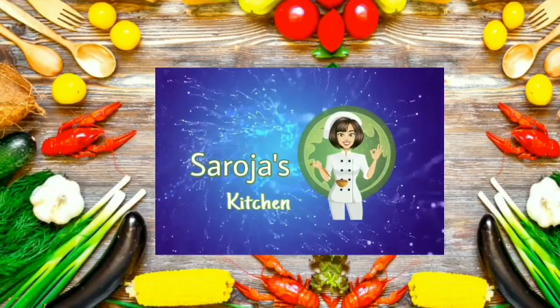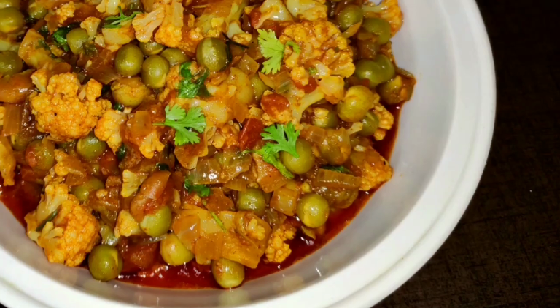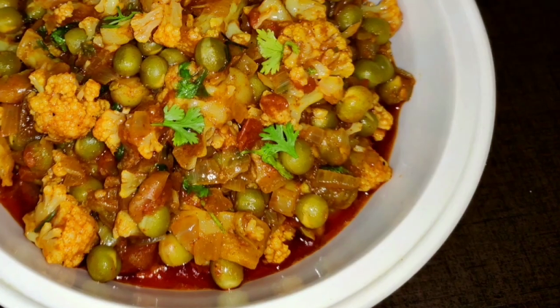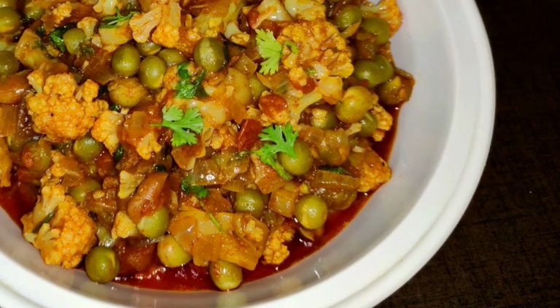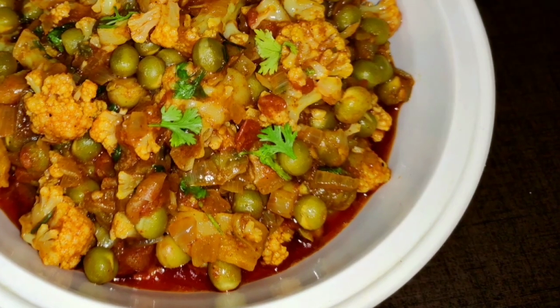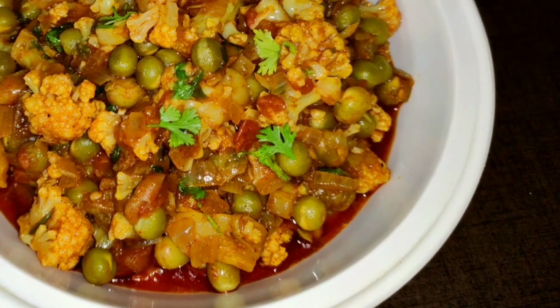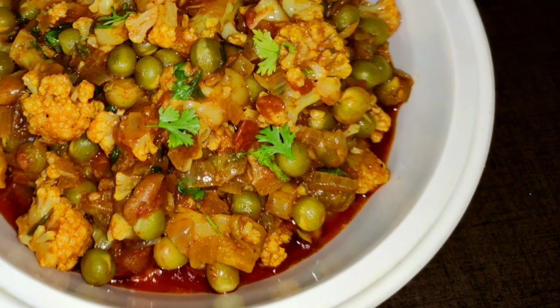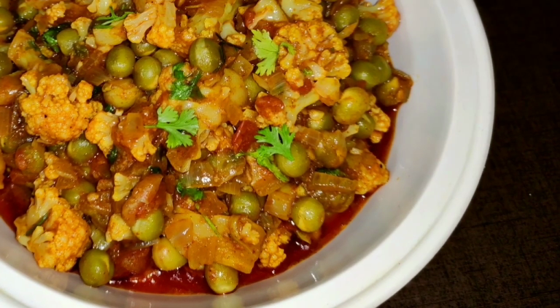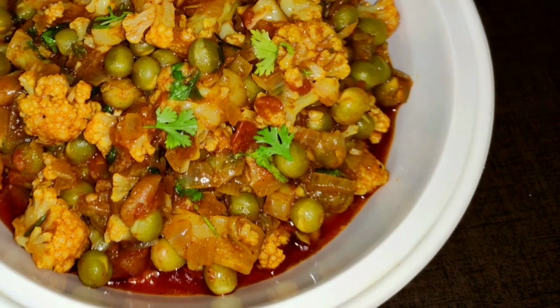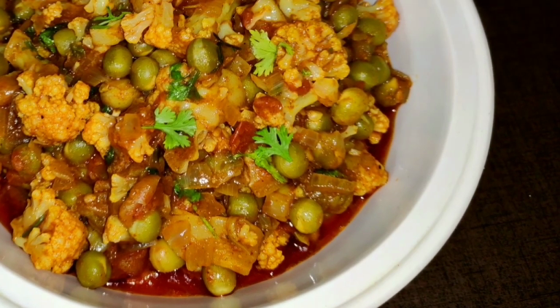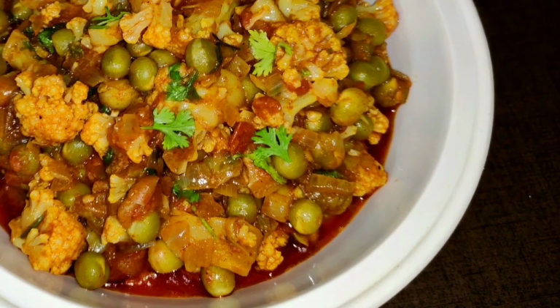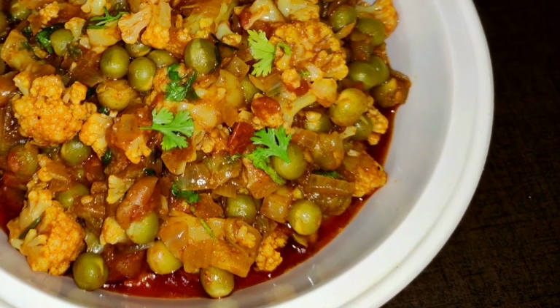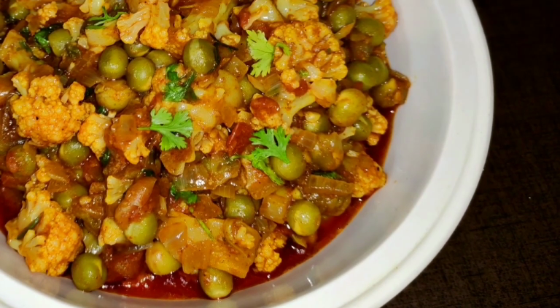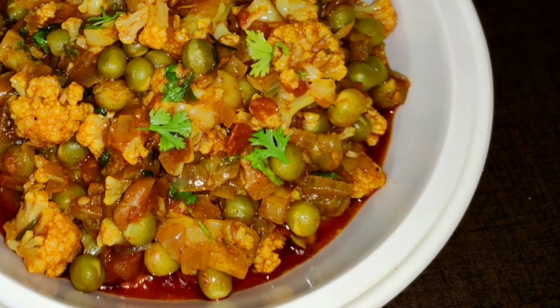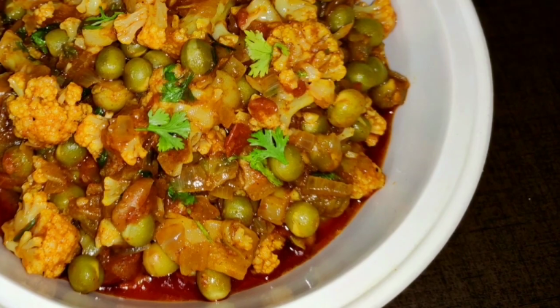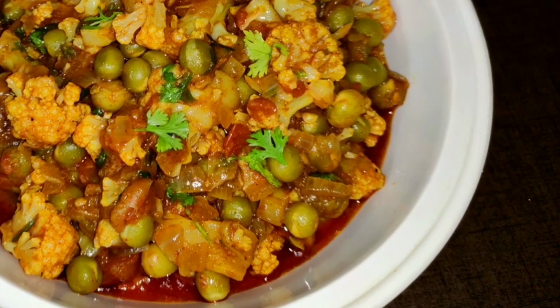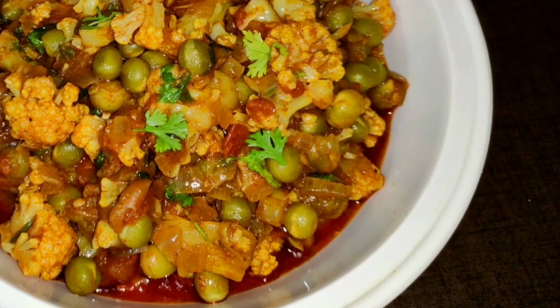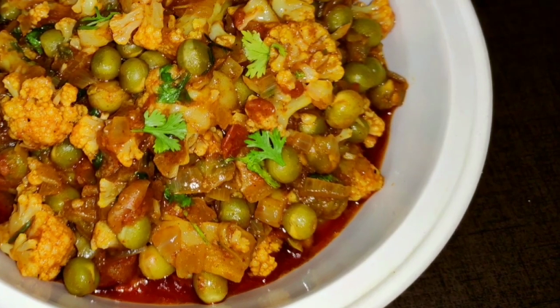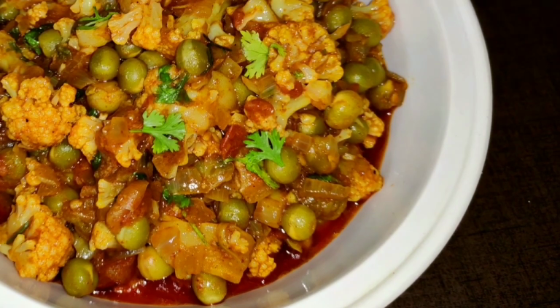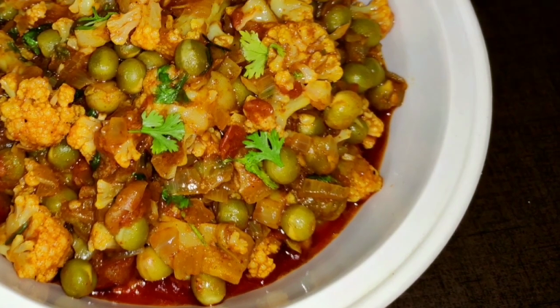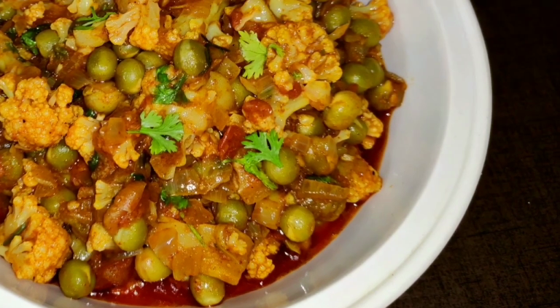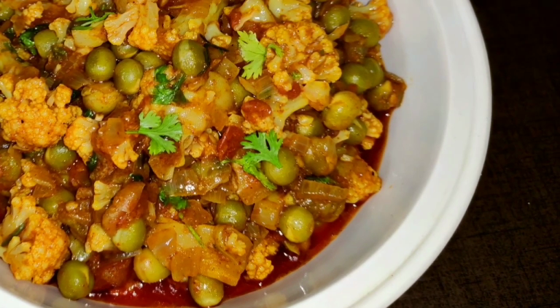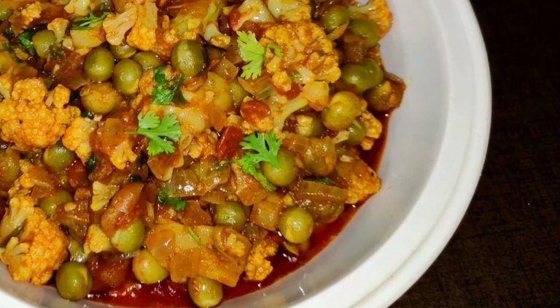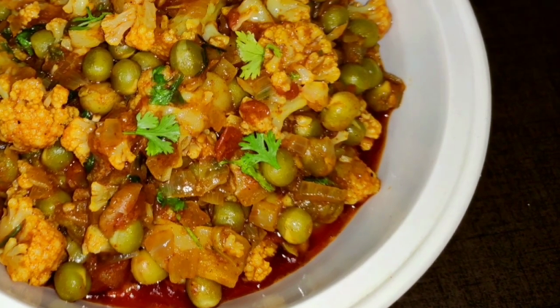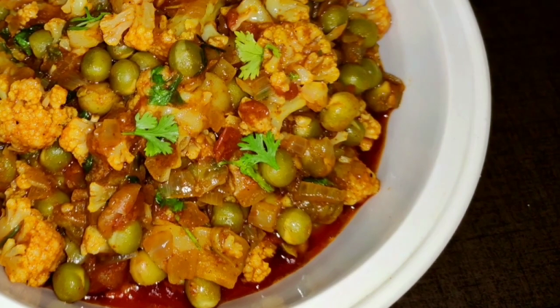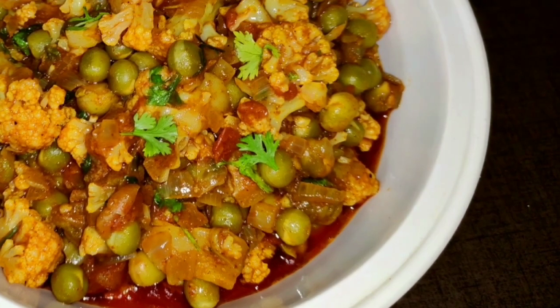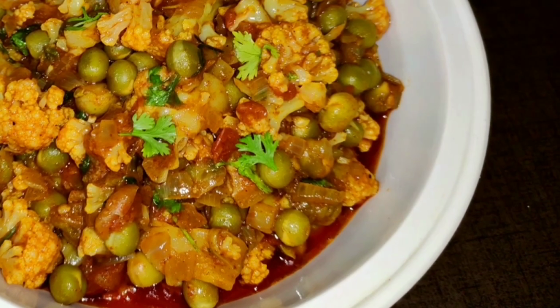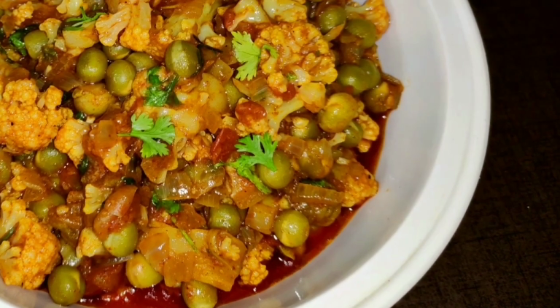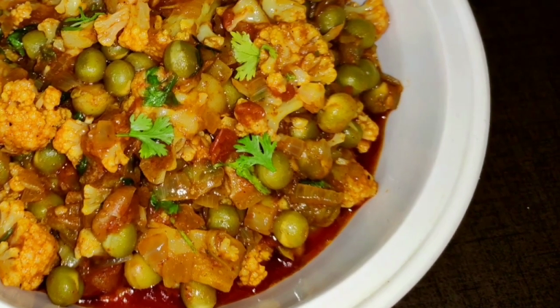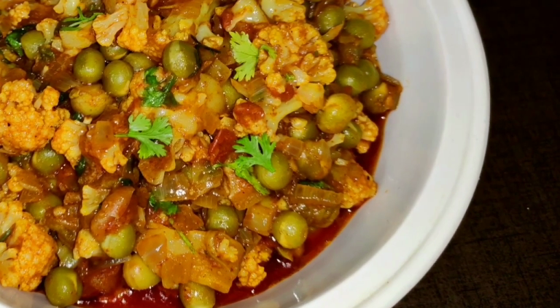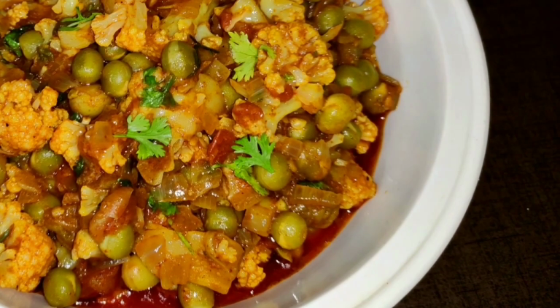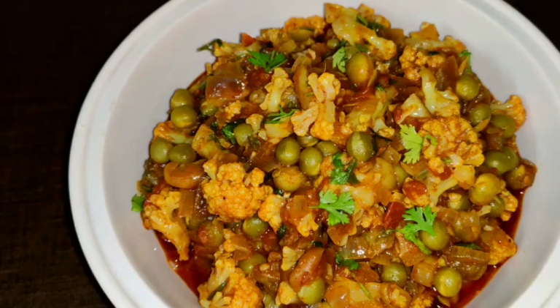Welcome to Saroja's Kitchen. Today we are preparing the cauliflower curry. This is very tasty.